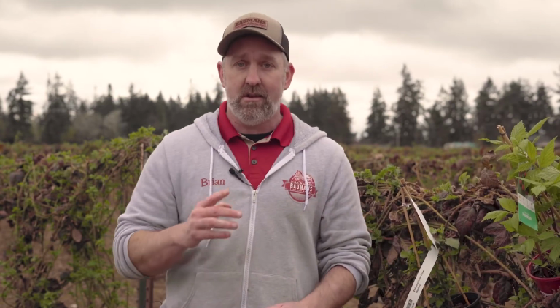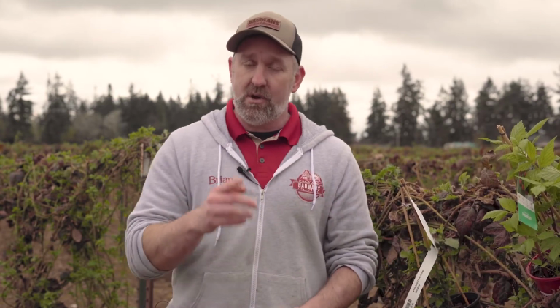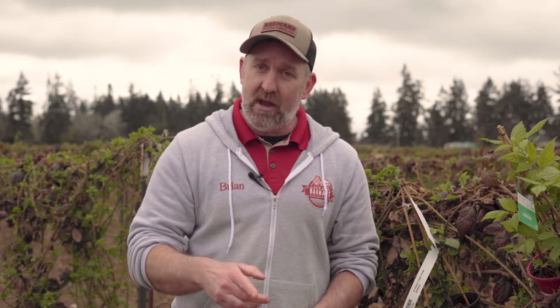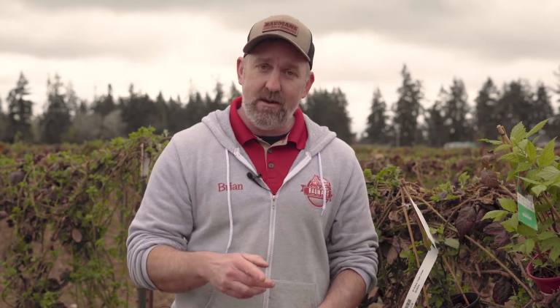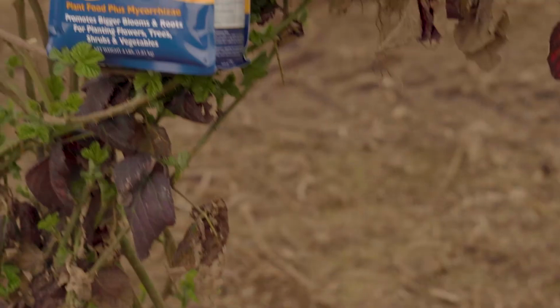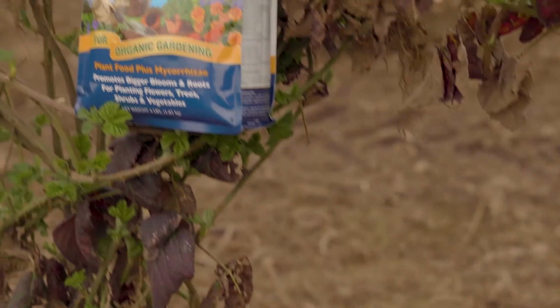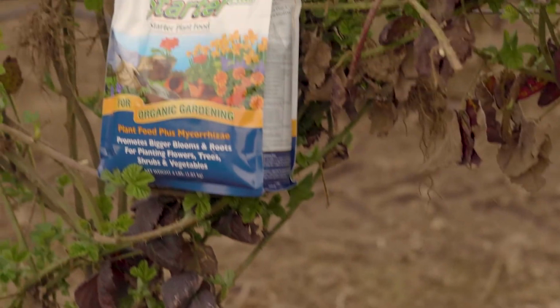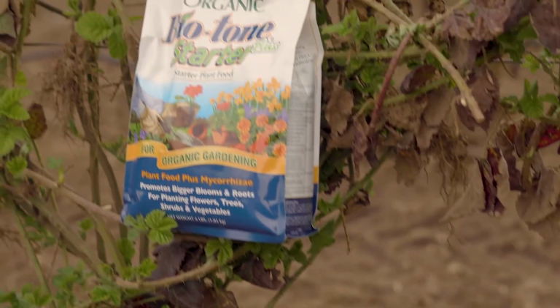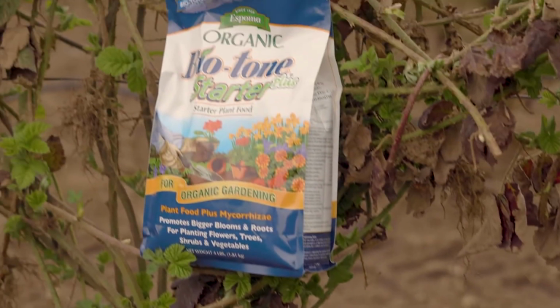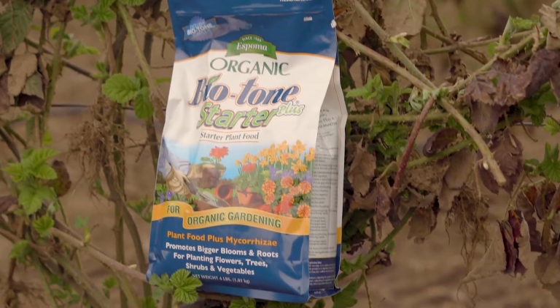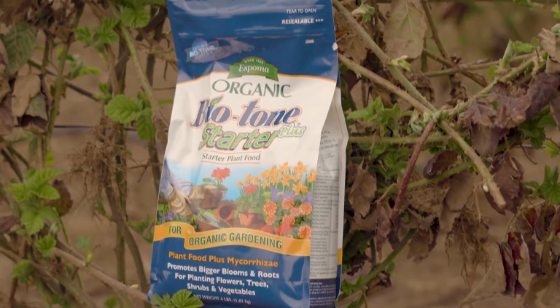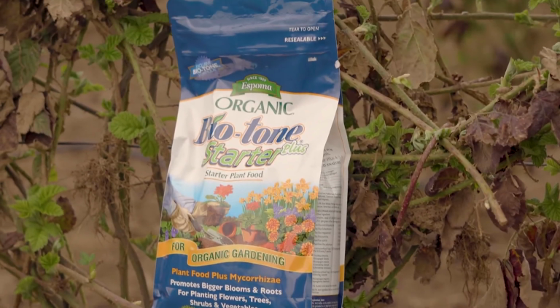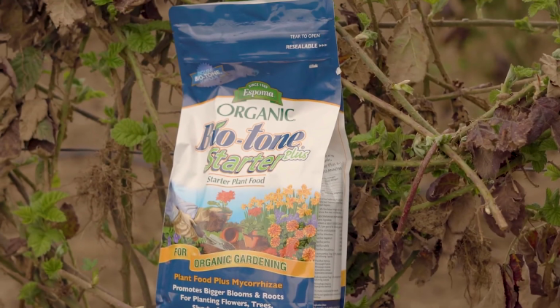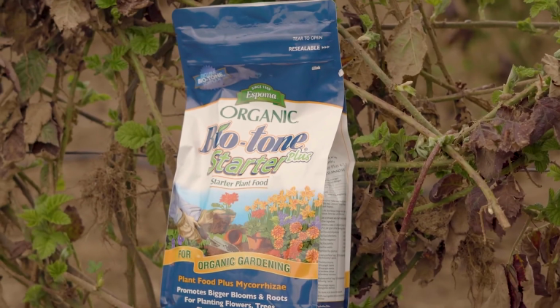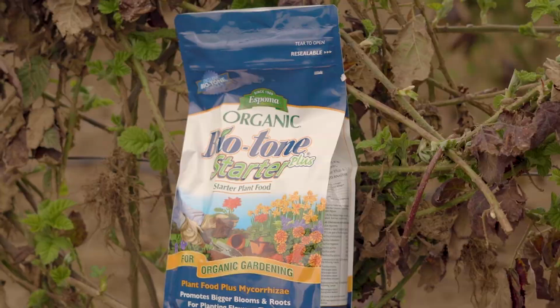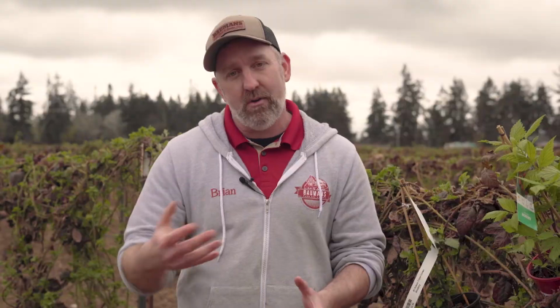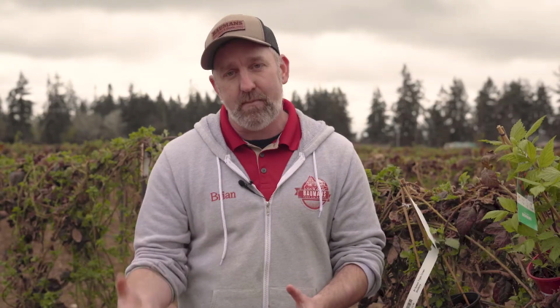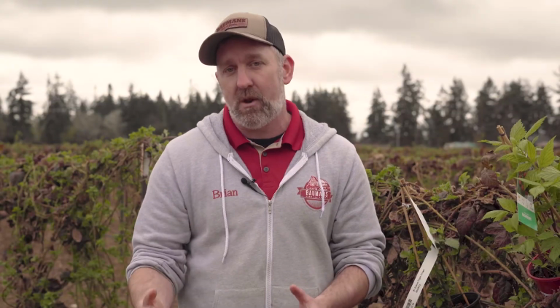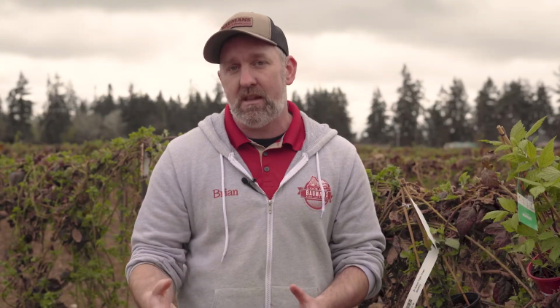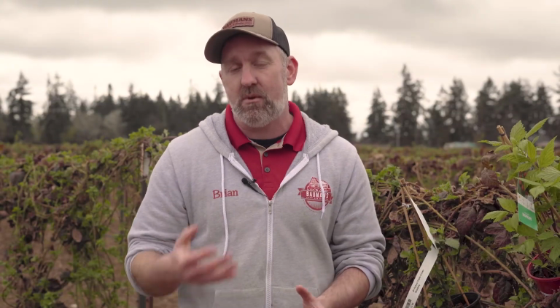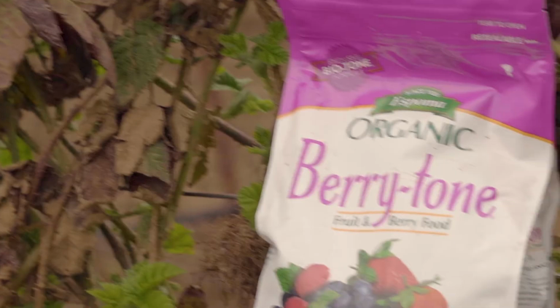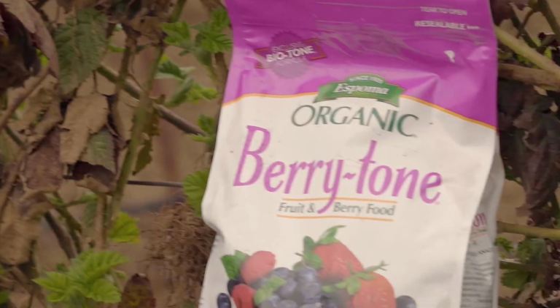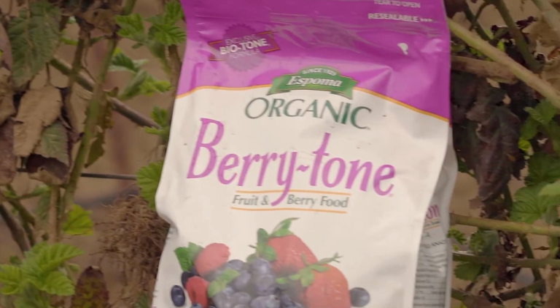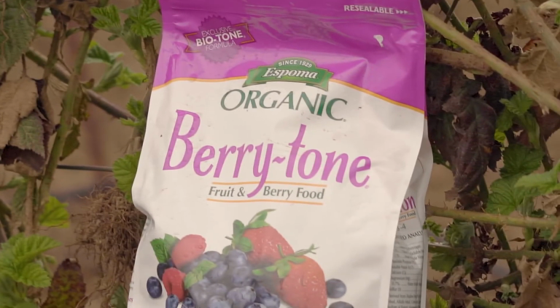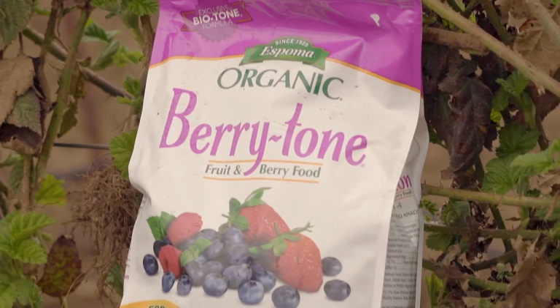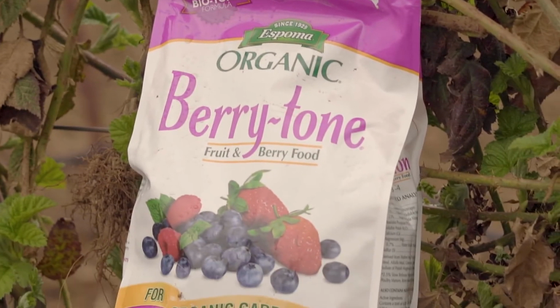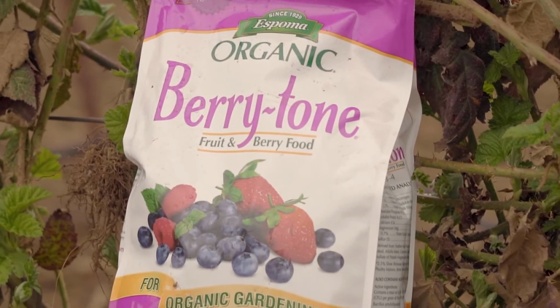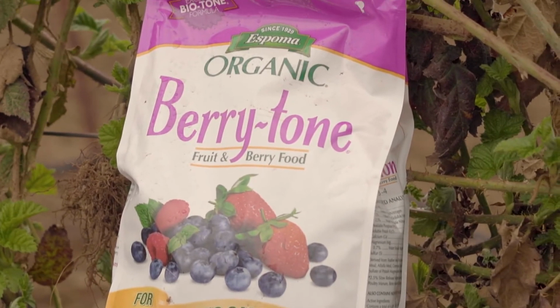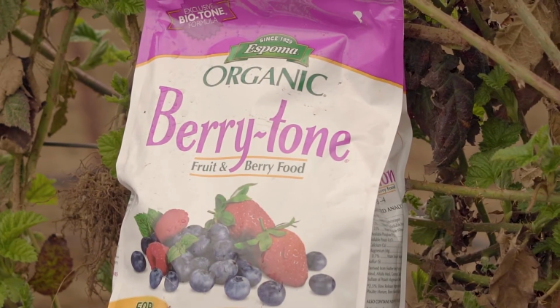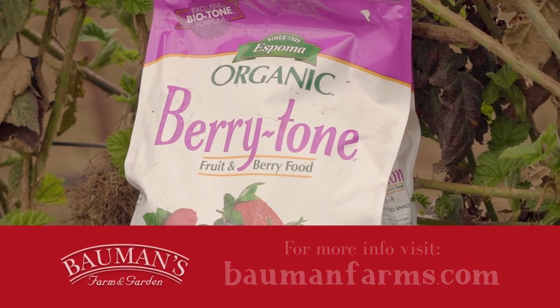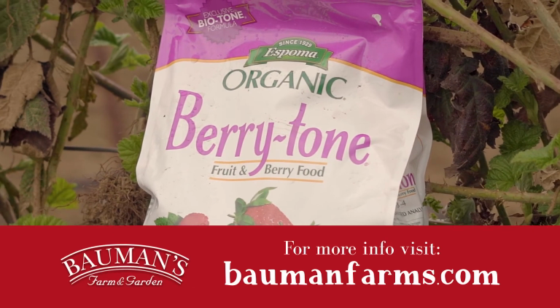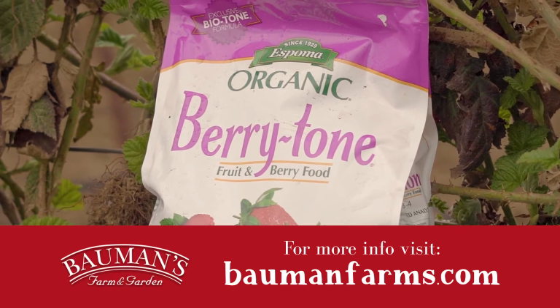So when you plant them, use biotone to get those roots started, then follow it up a little bit later with some berry tone to get those nice big canes for lots of fruit.